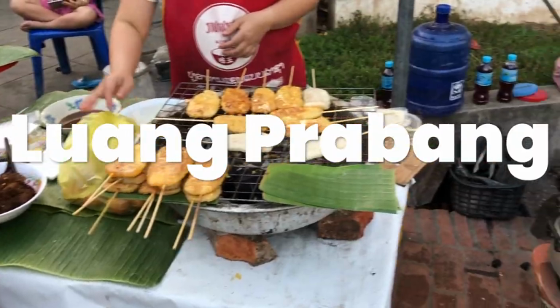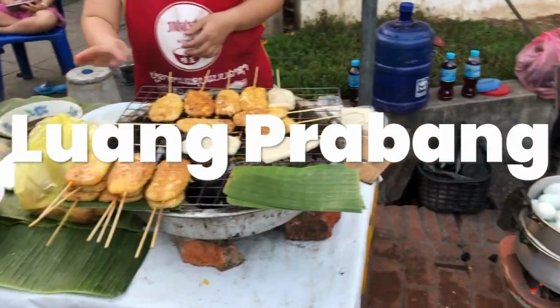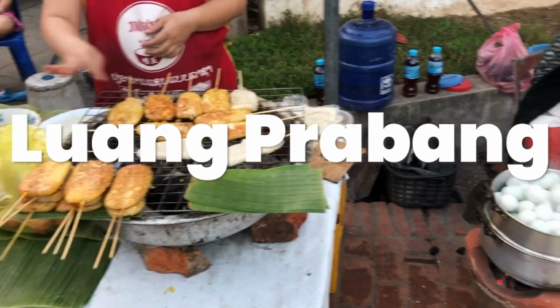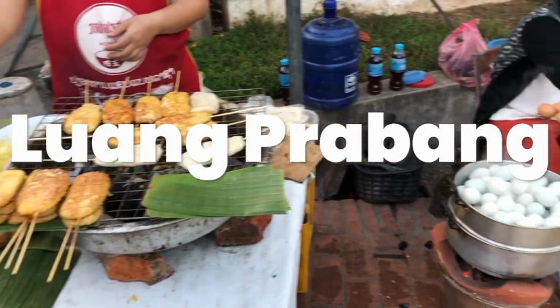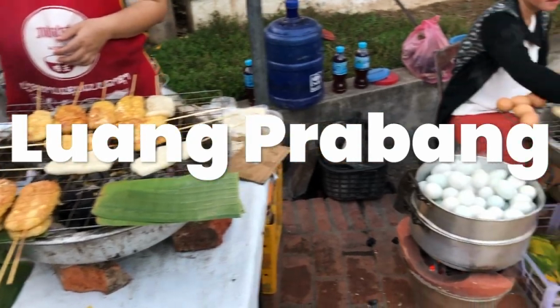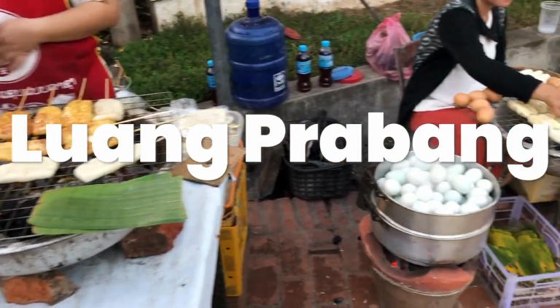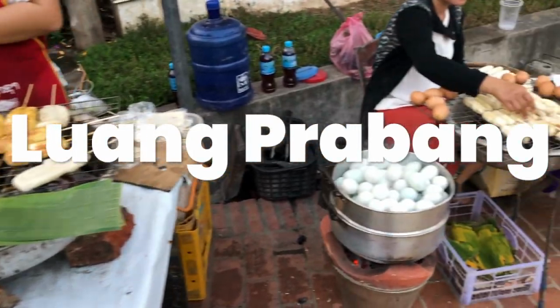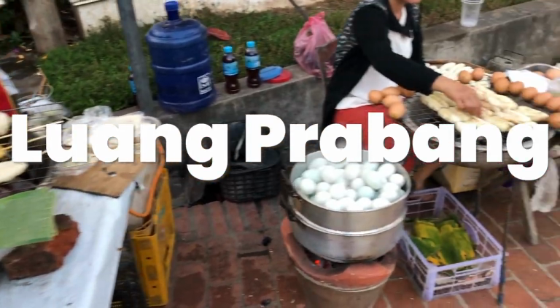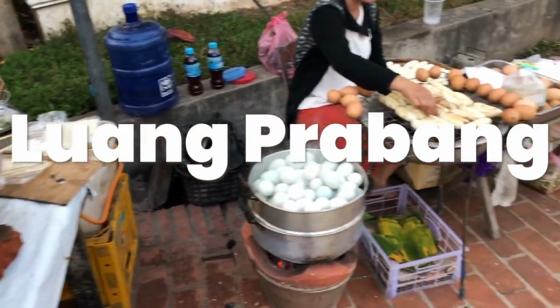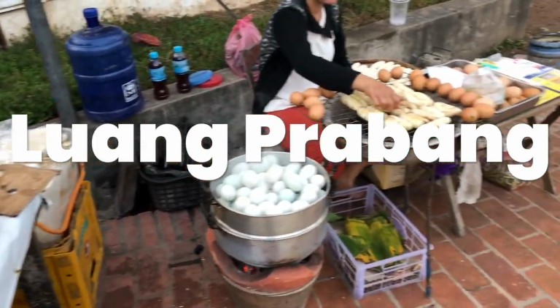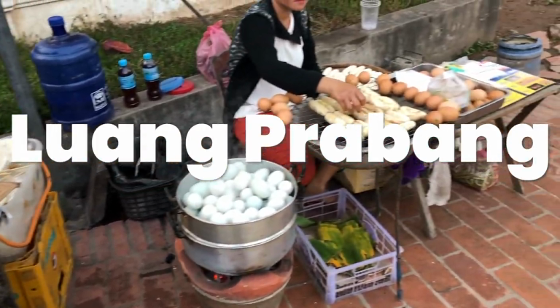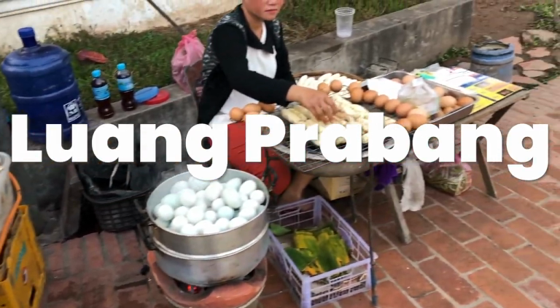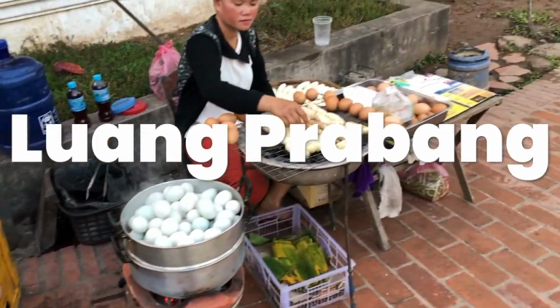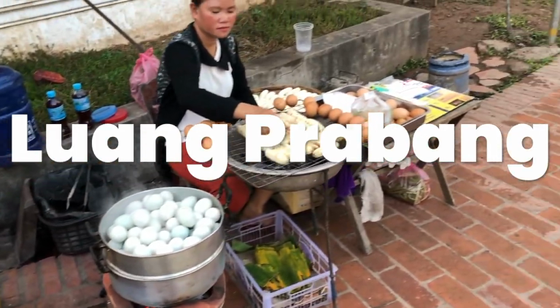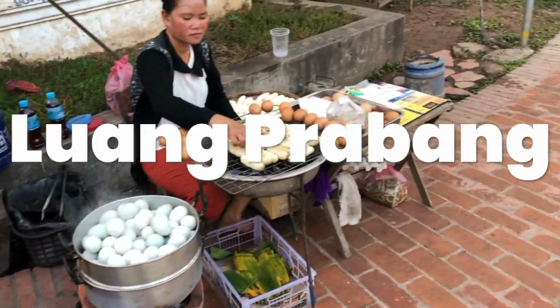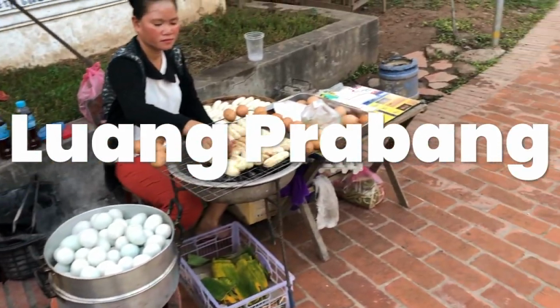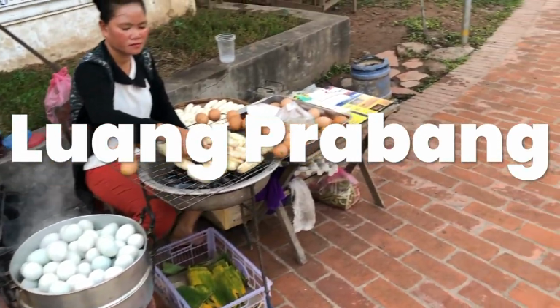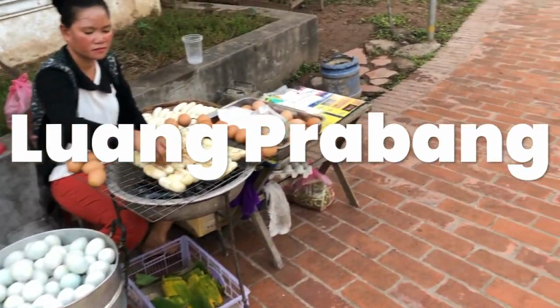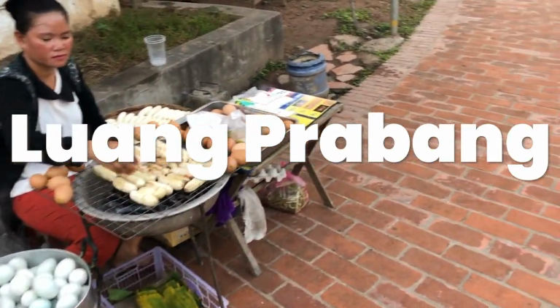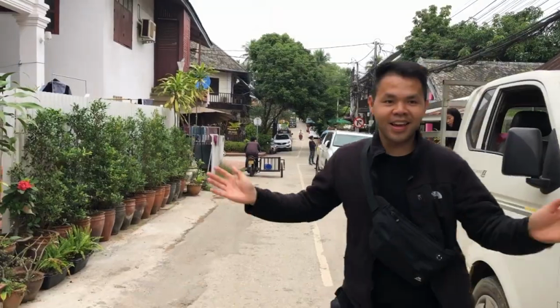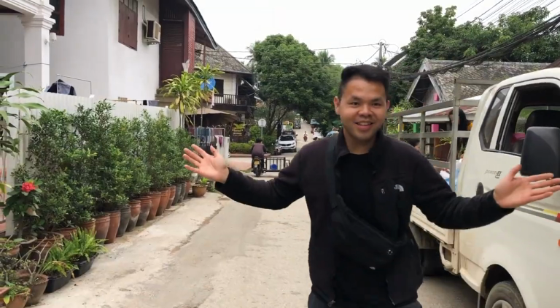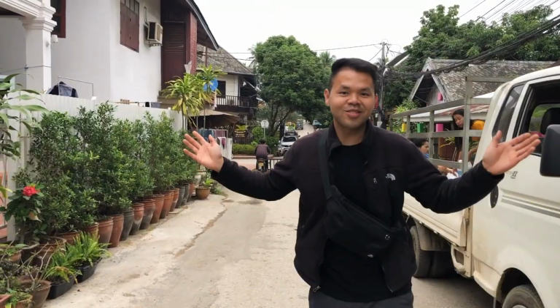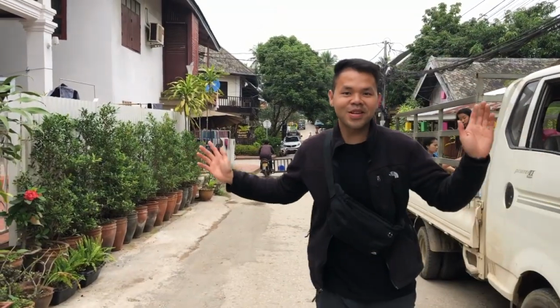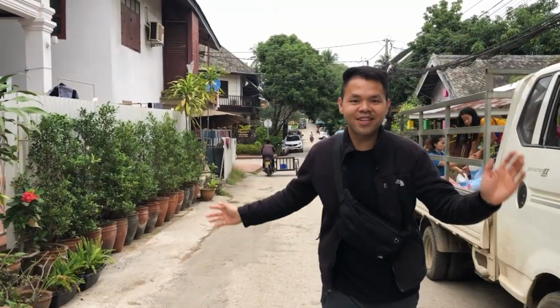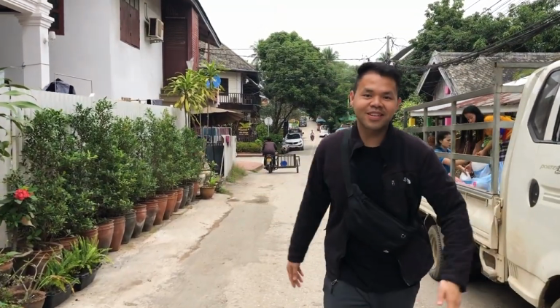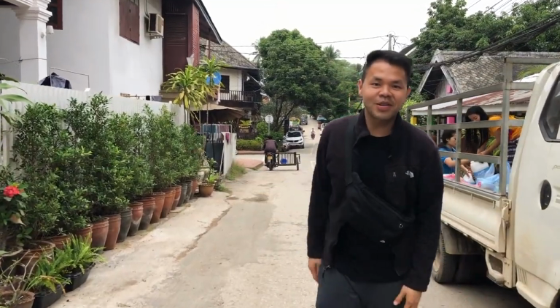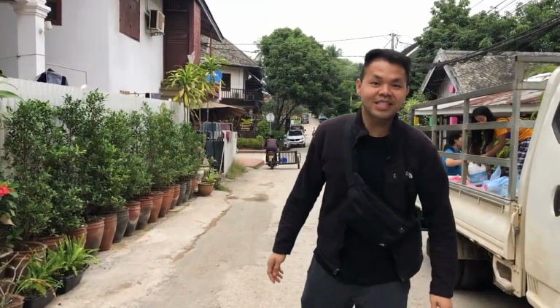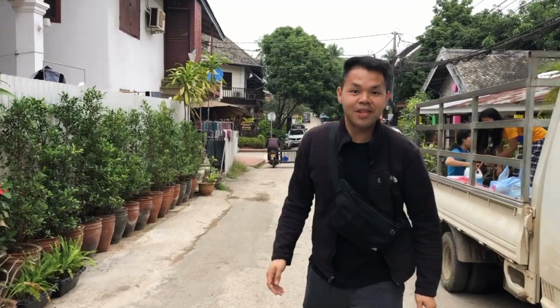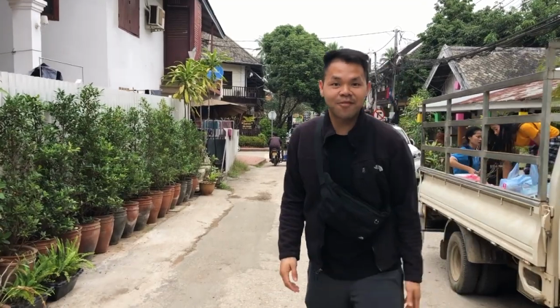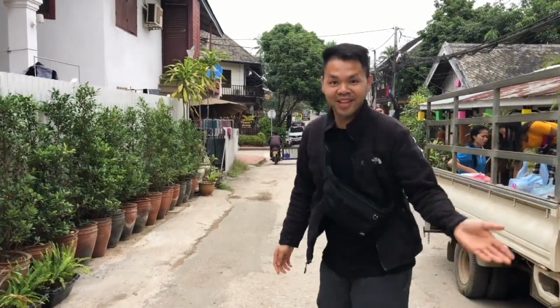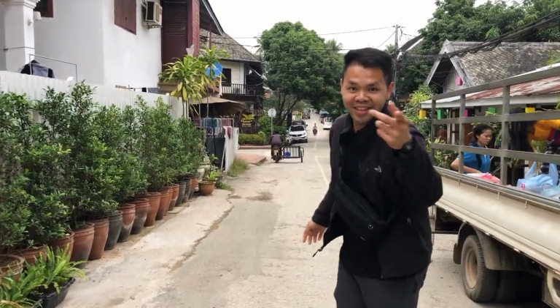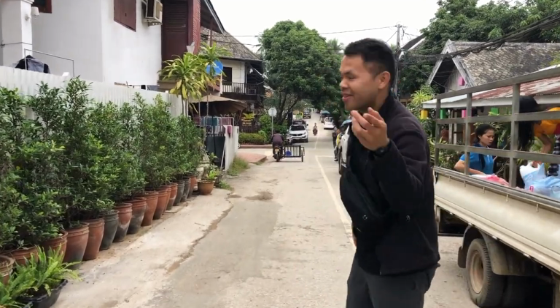I'm in the beautiful city of Luang Prabang. Hey guys, so we are gonna go eat some Lao food. Let's go.